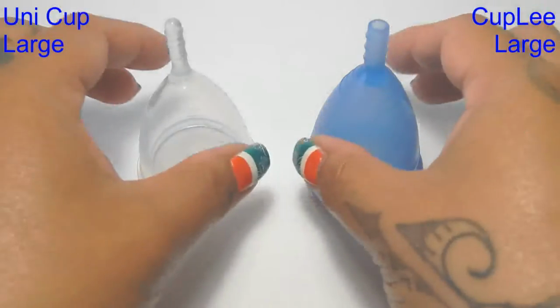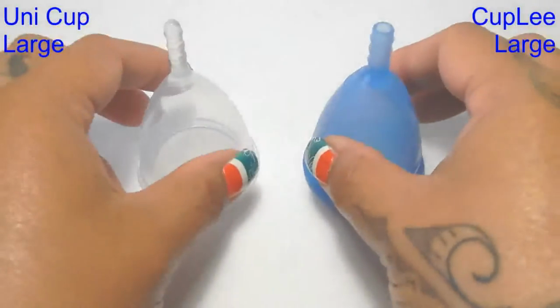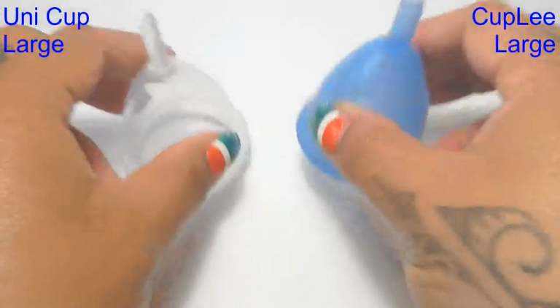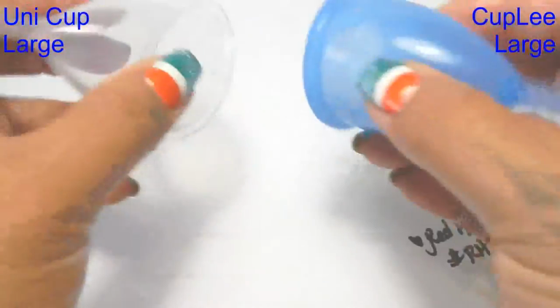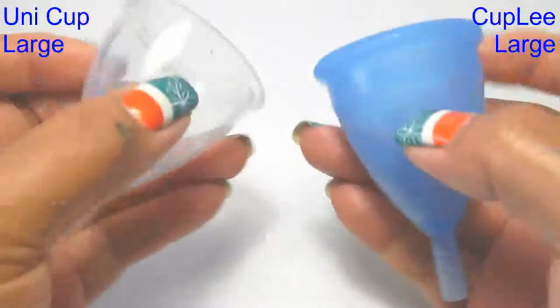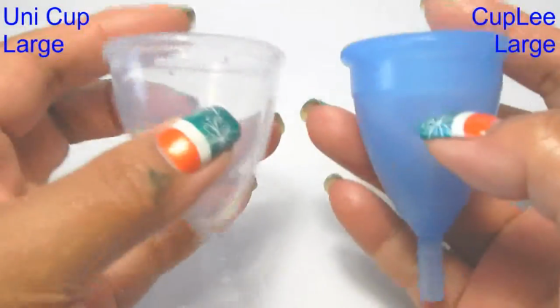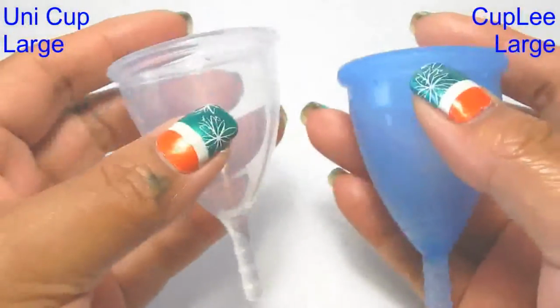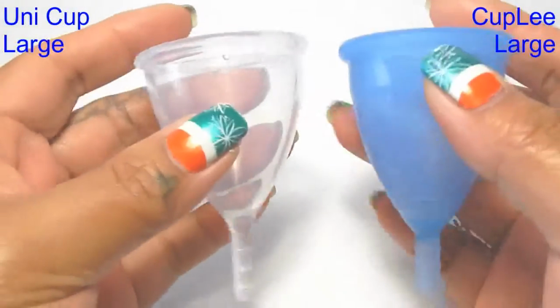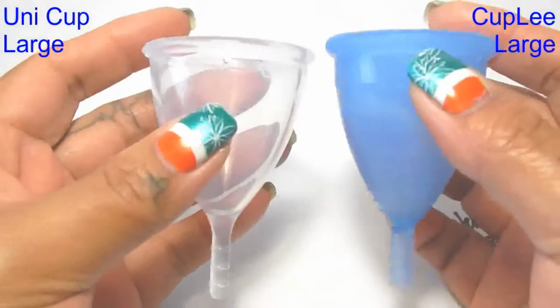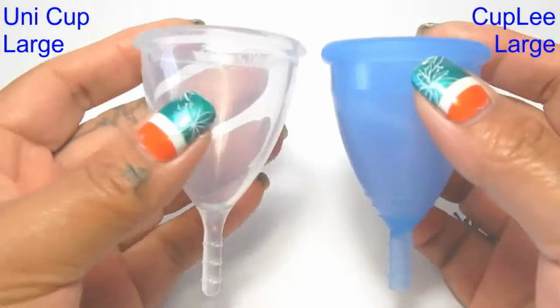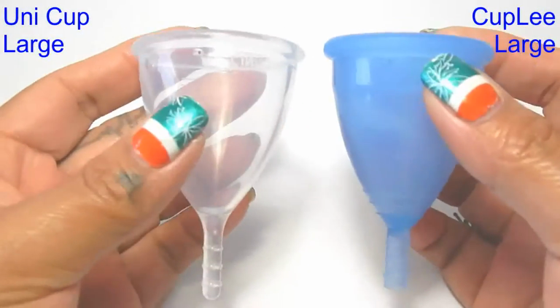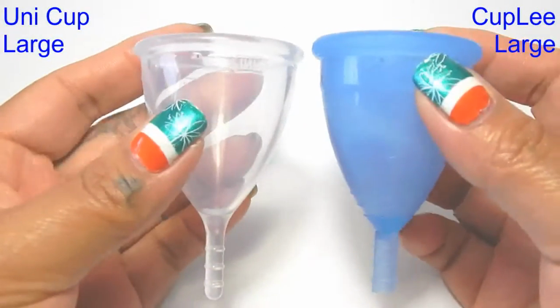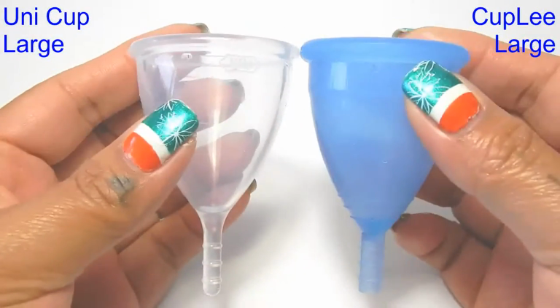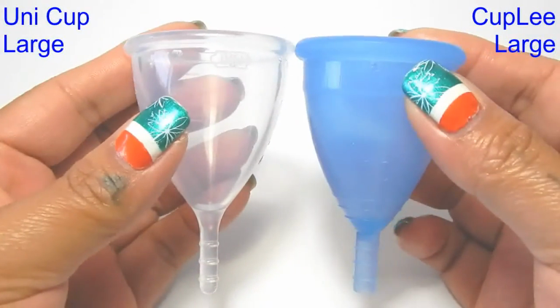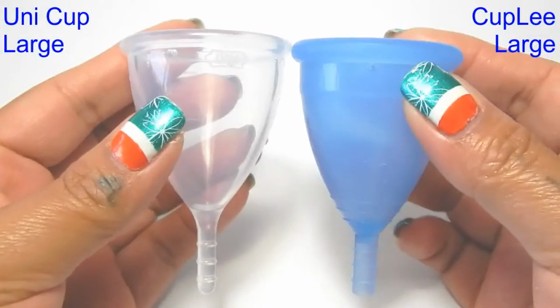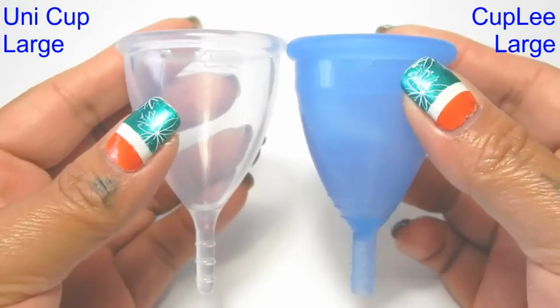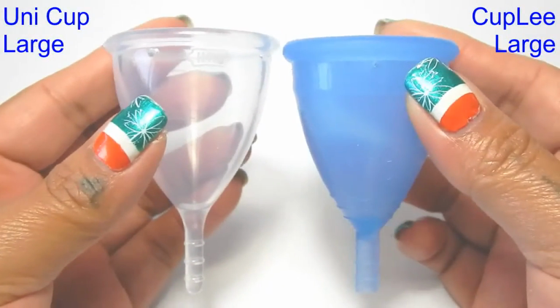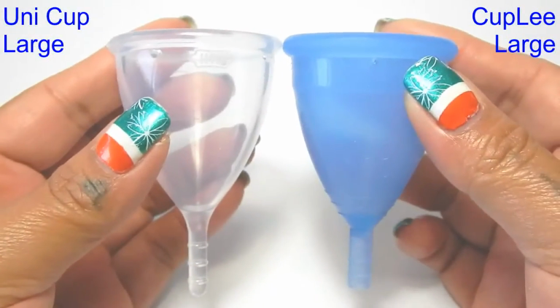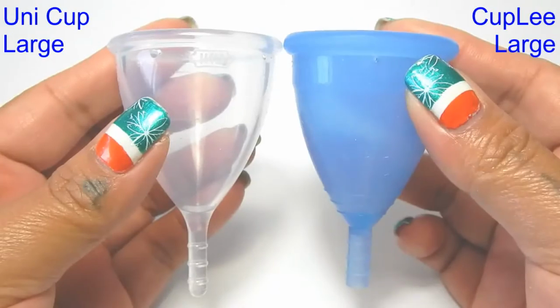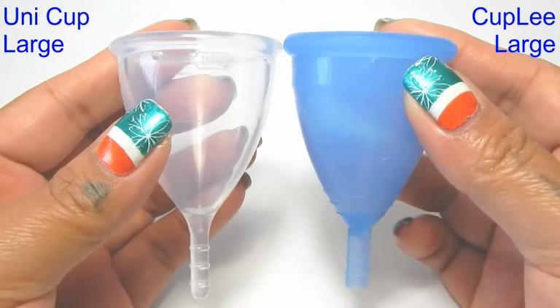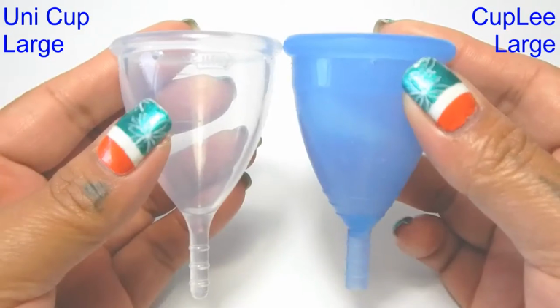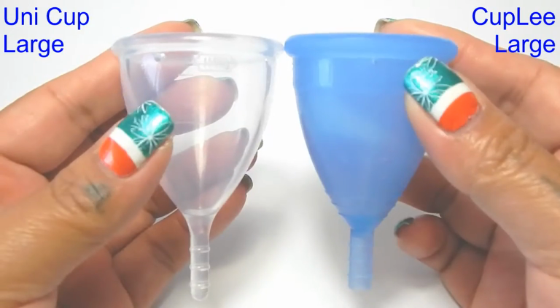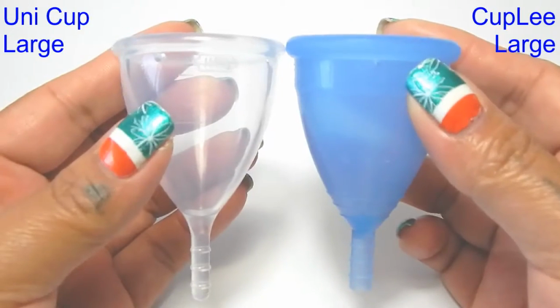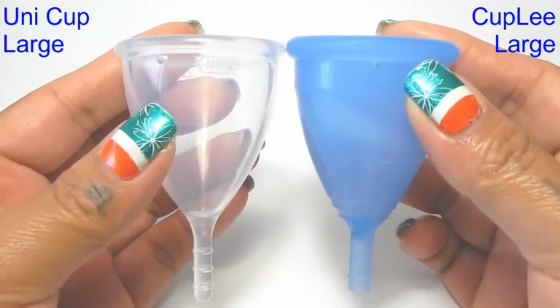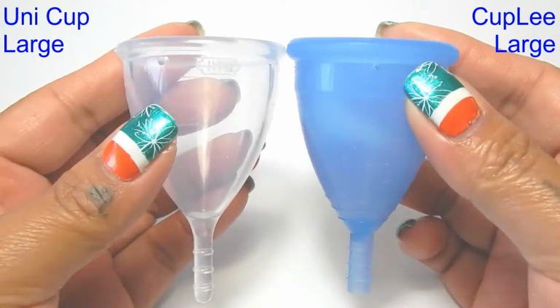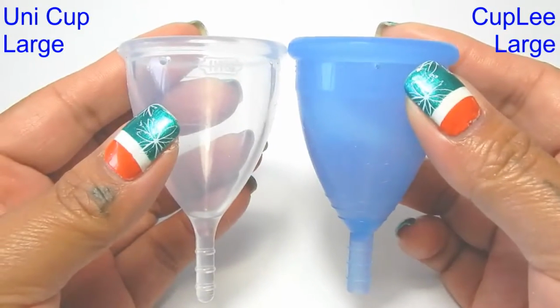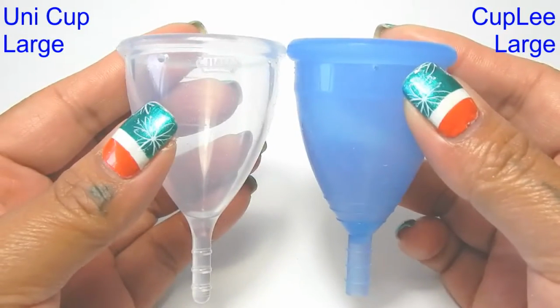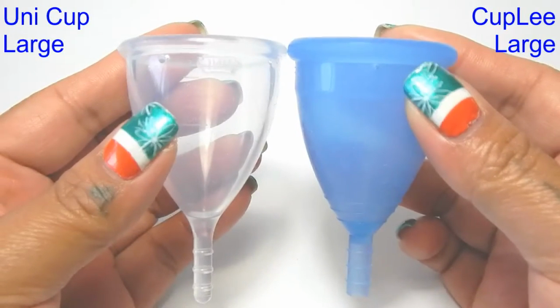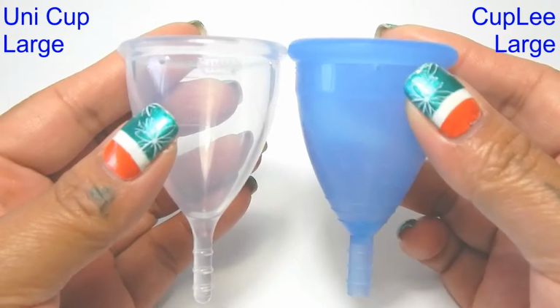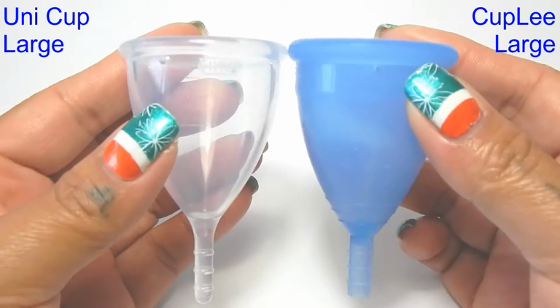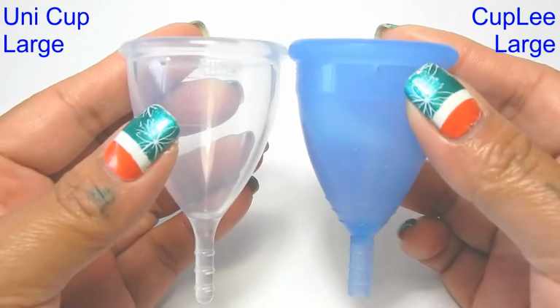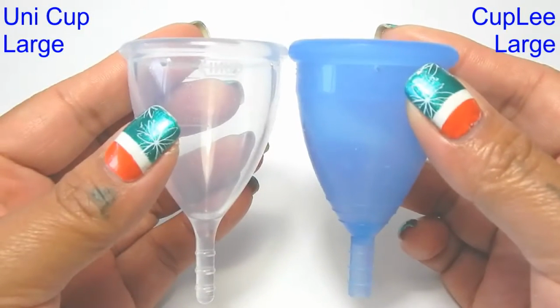I'm going to place these cups in the palms of my hands, give them a squish, swap hands, give them a squish again and then do the rims.